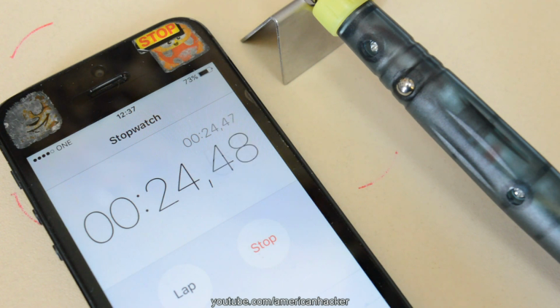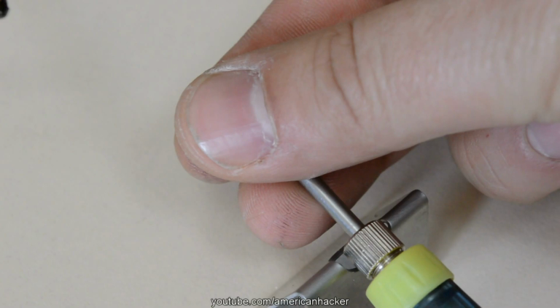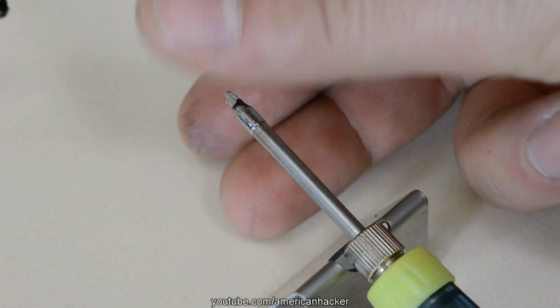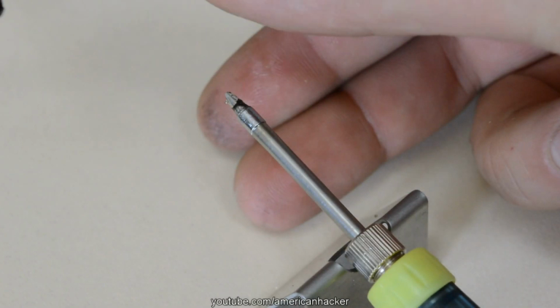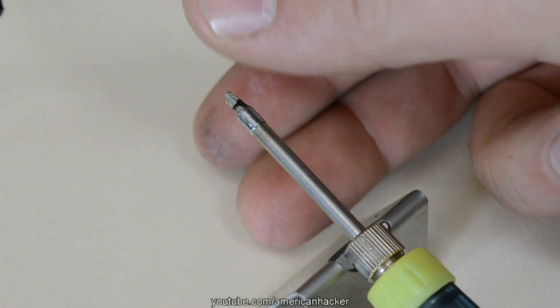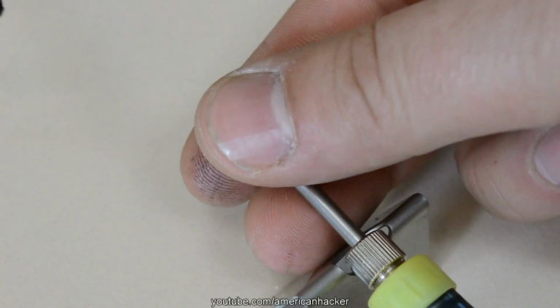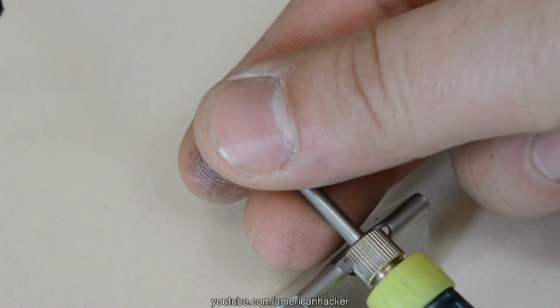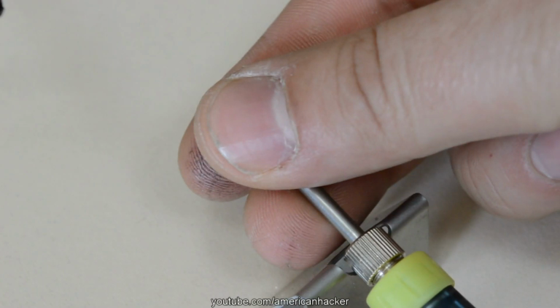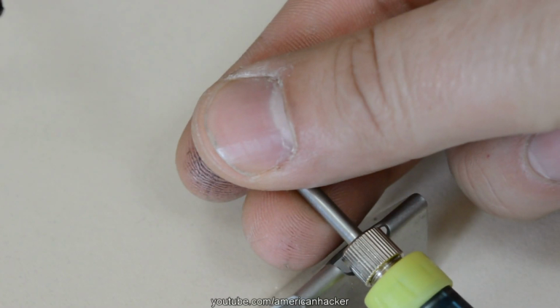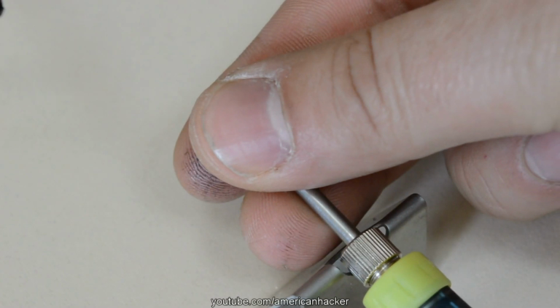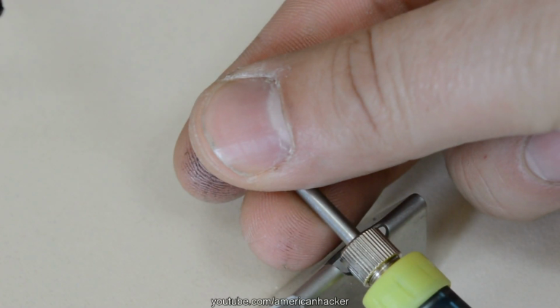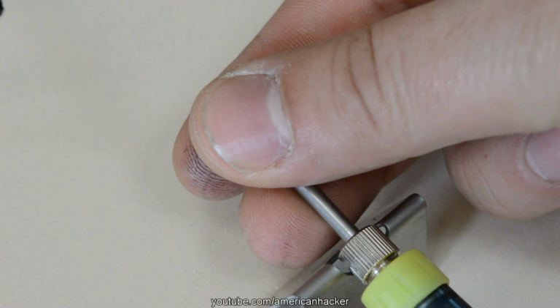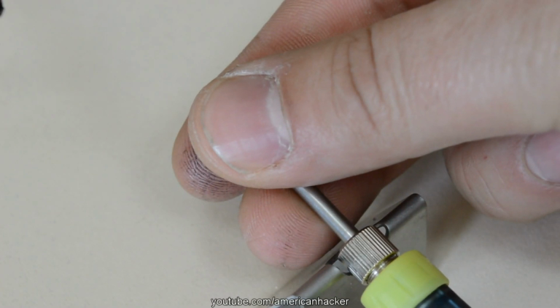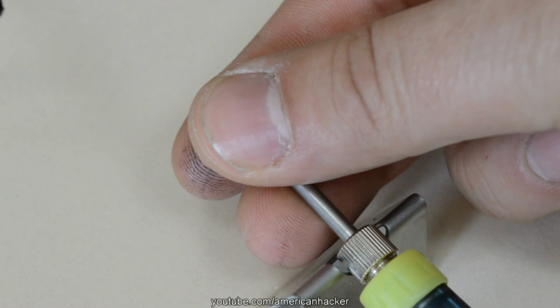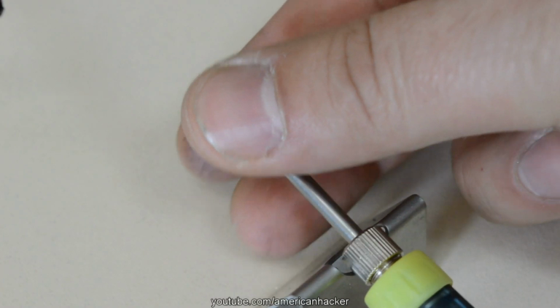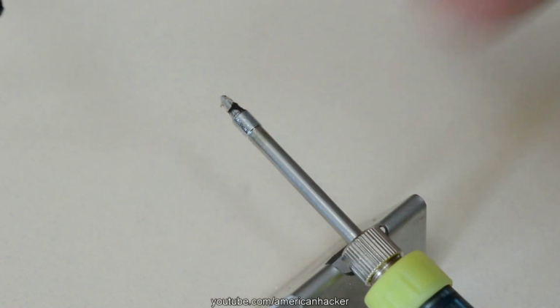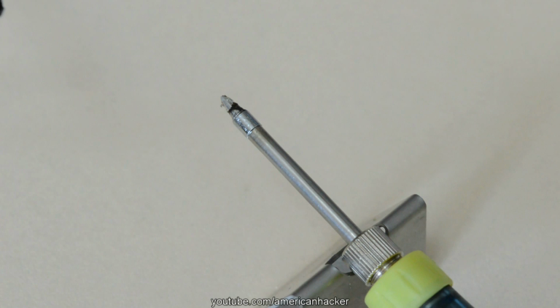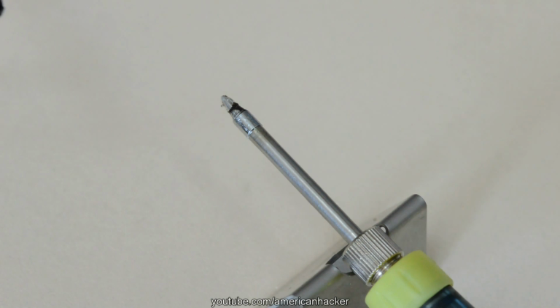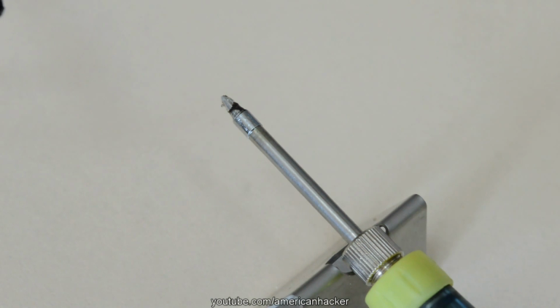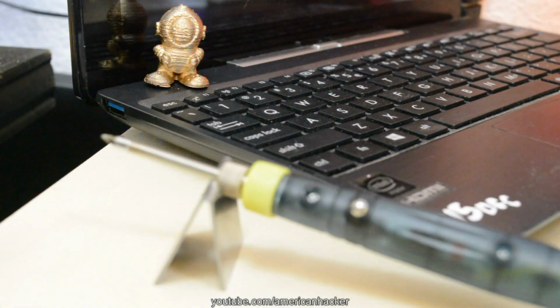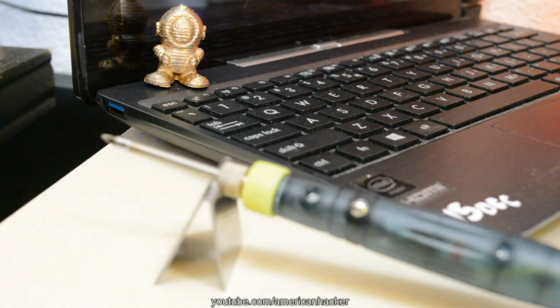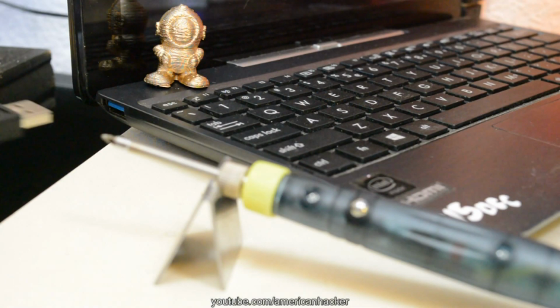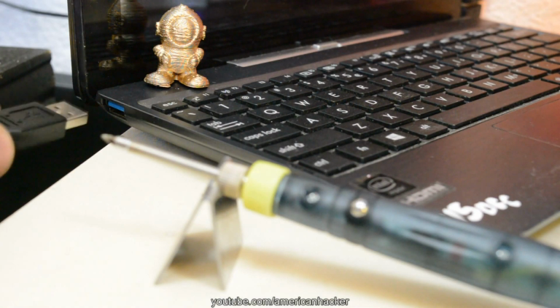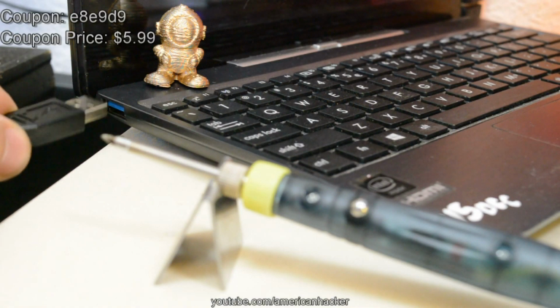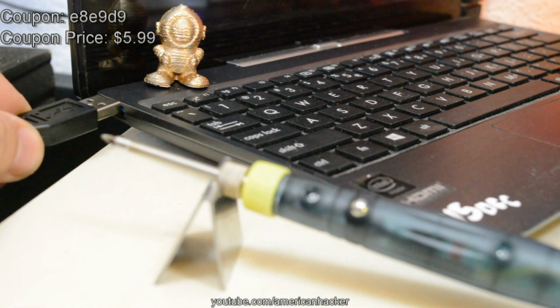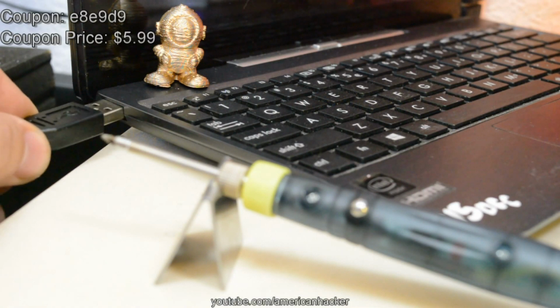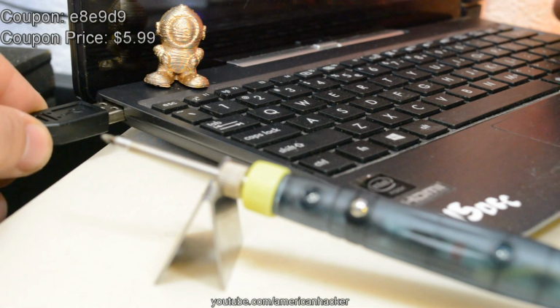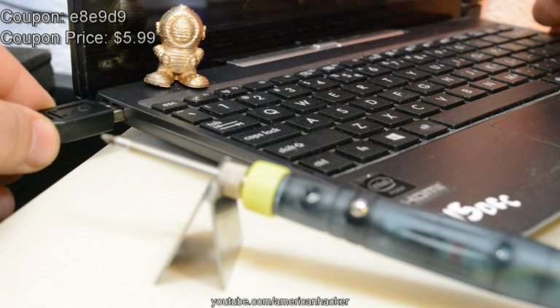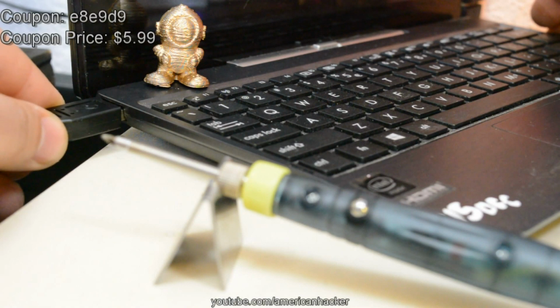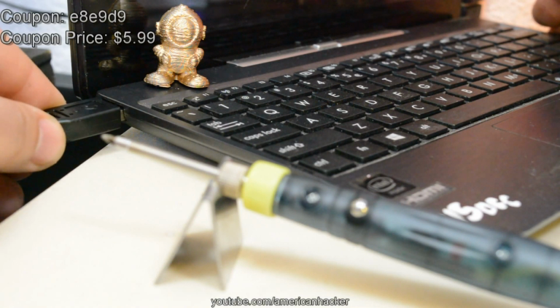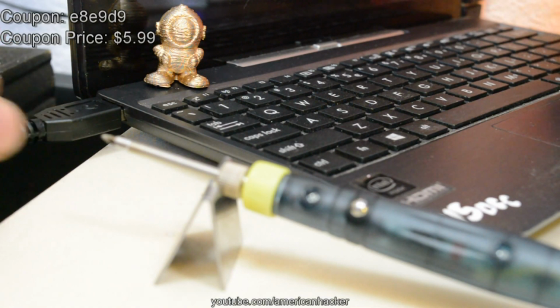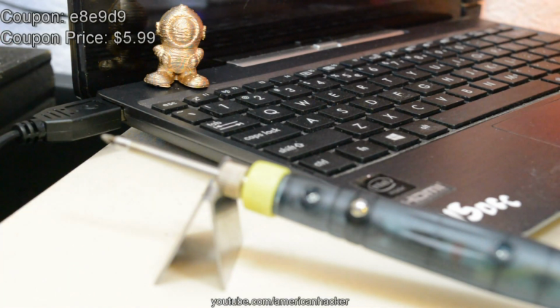If you want to check this soldering iron, I will put a link in the description below. With this coupon code you can have it for $5.99.